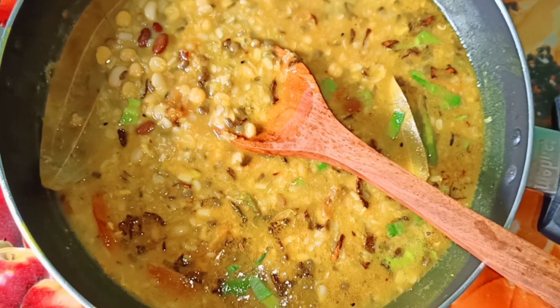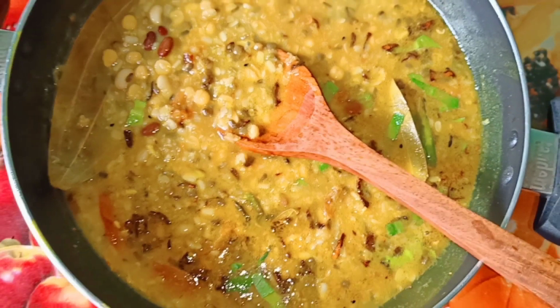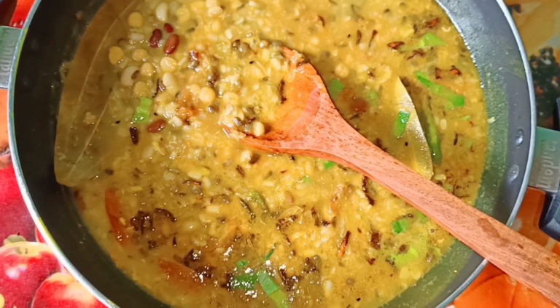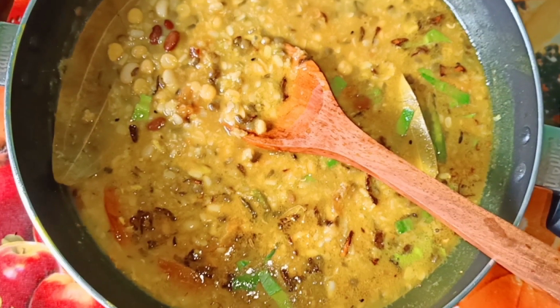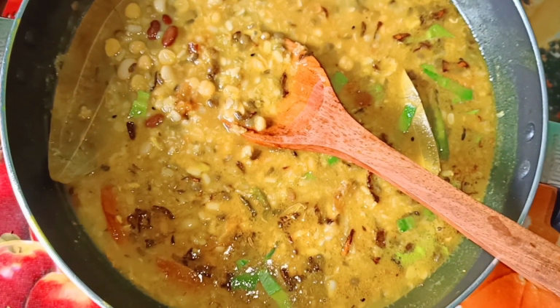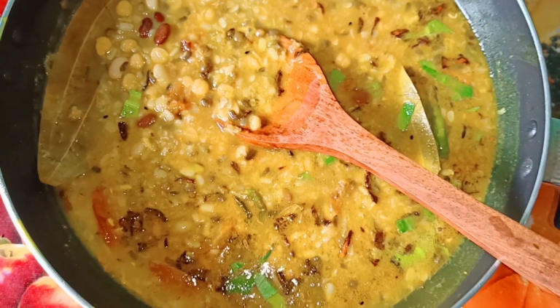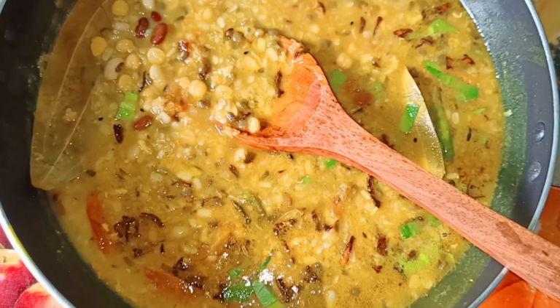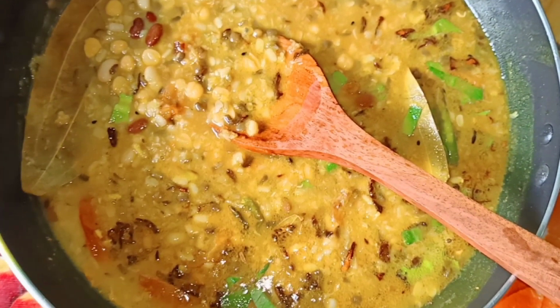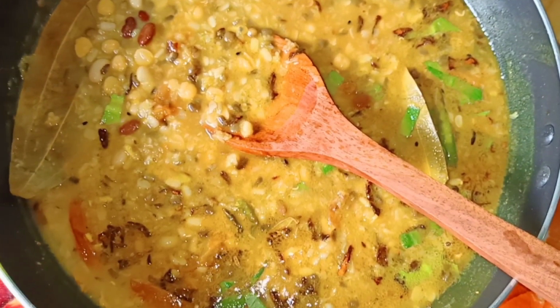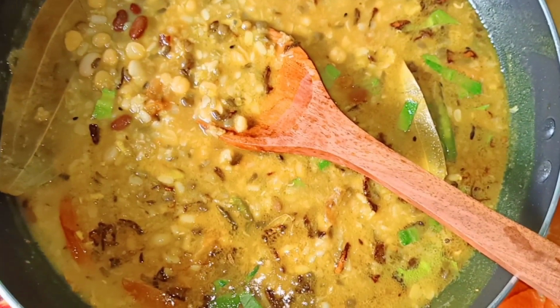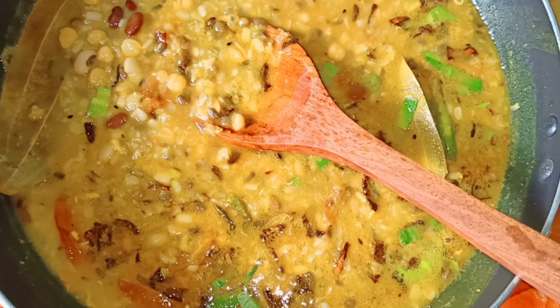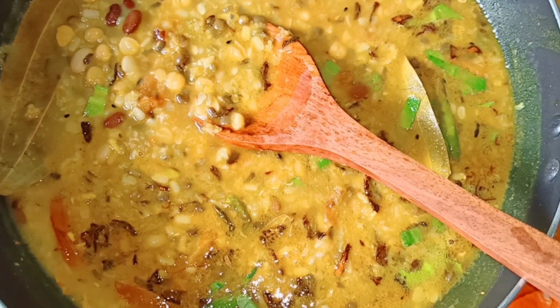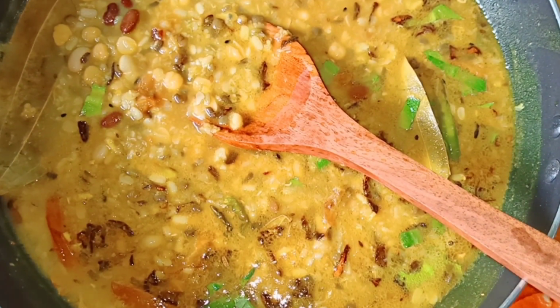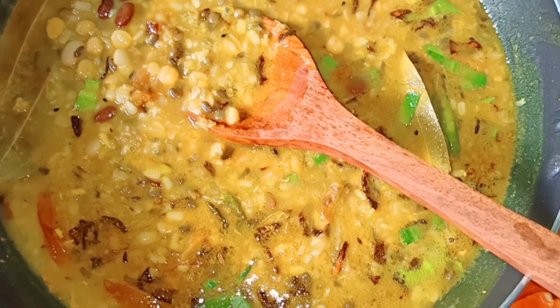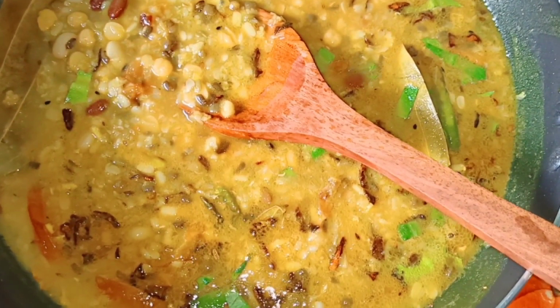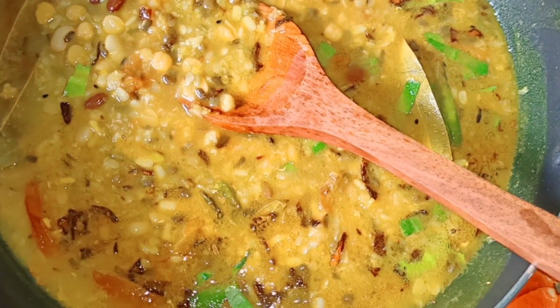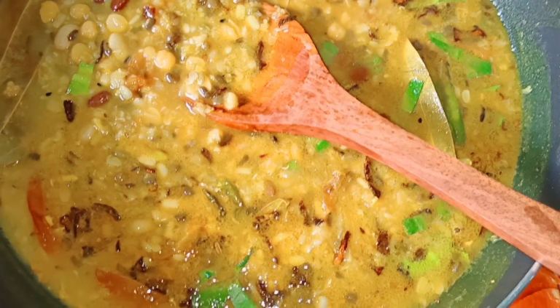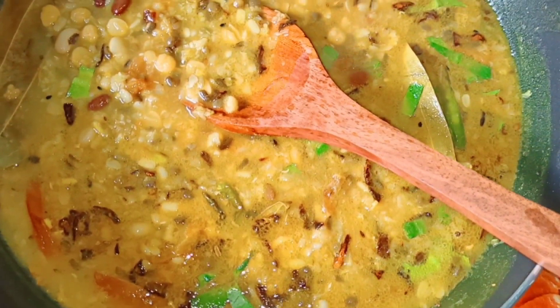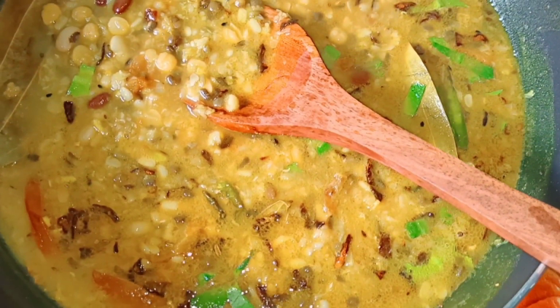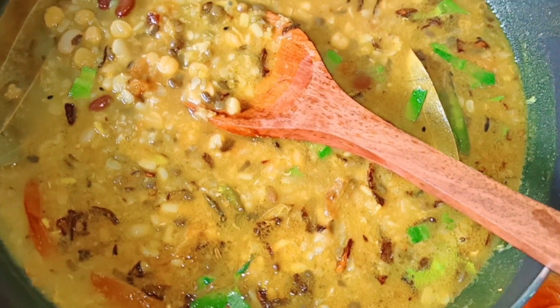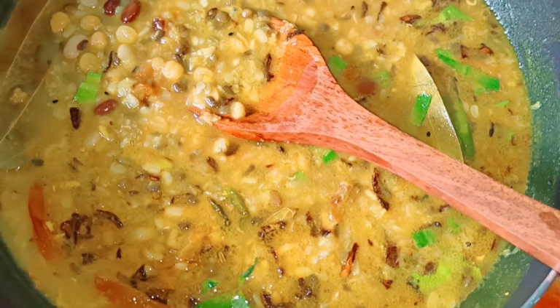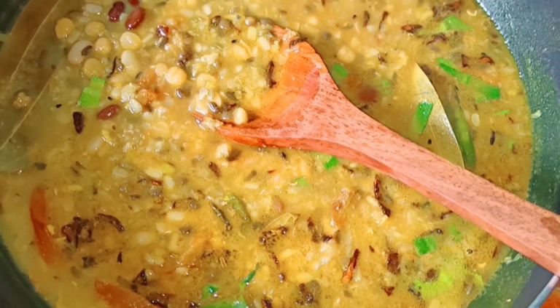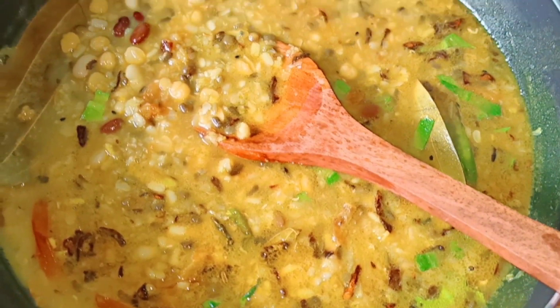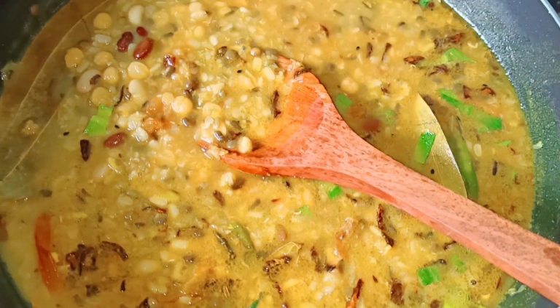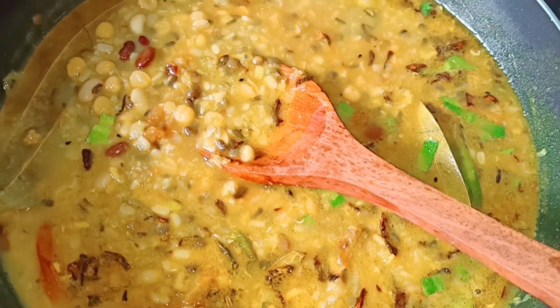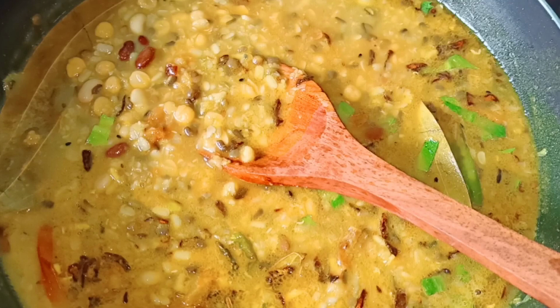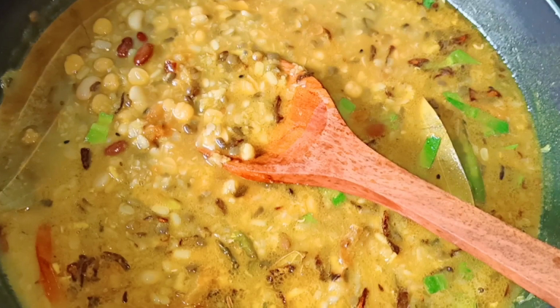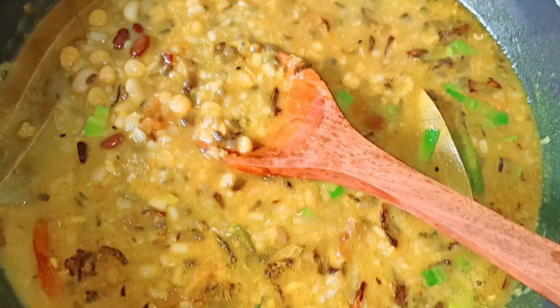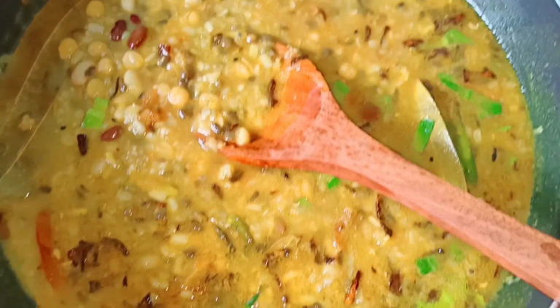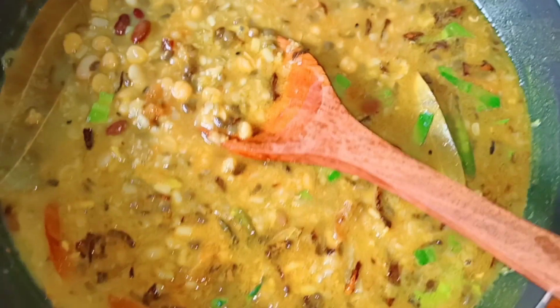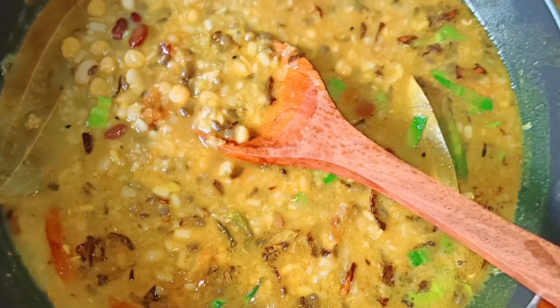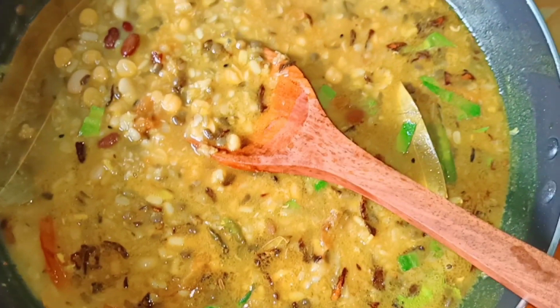Hello, my name is Monica. I am here for this recipe. Today I will be making a recipe with mixed dal.